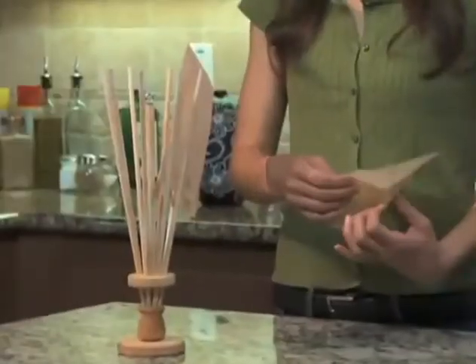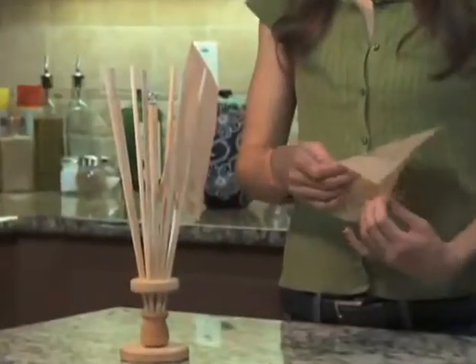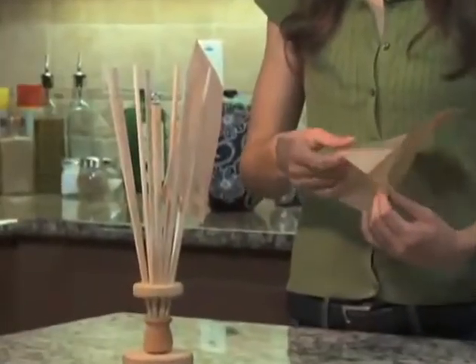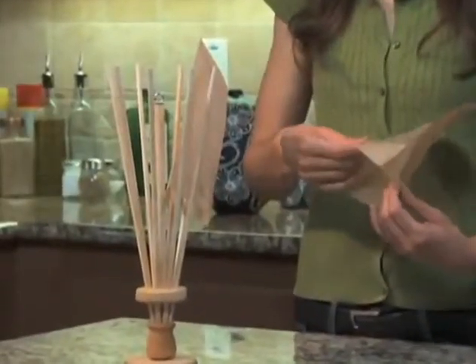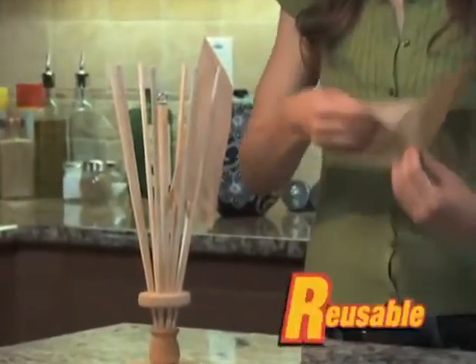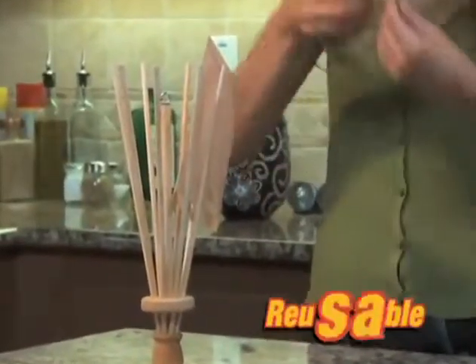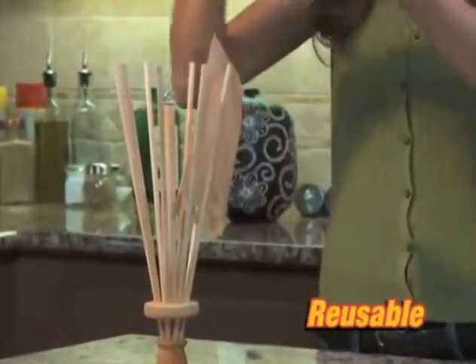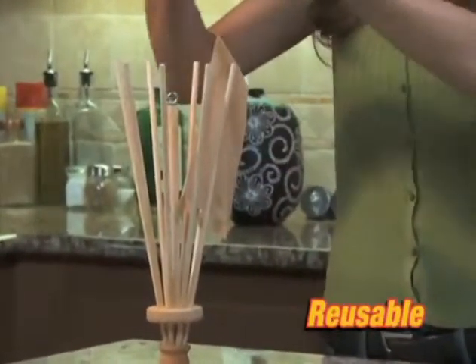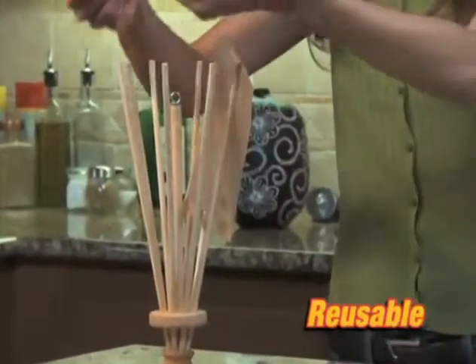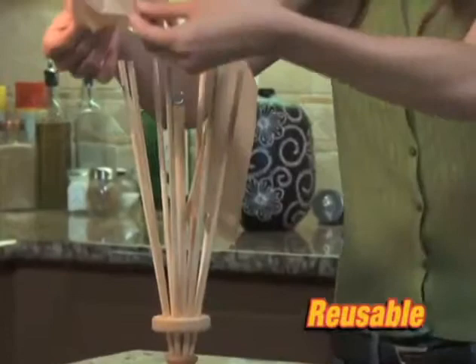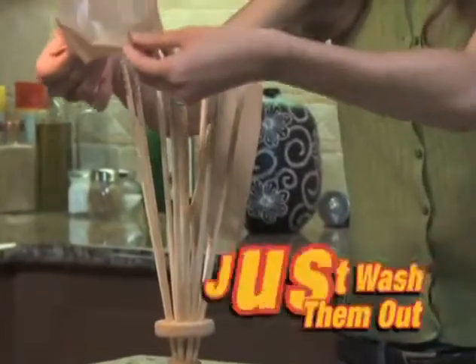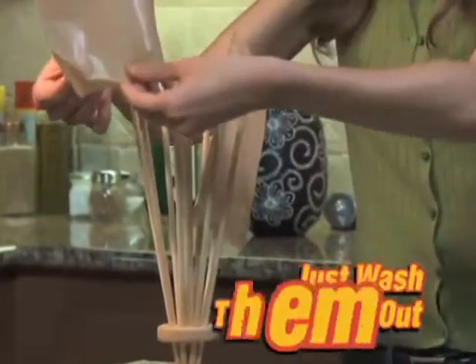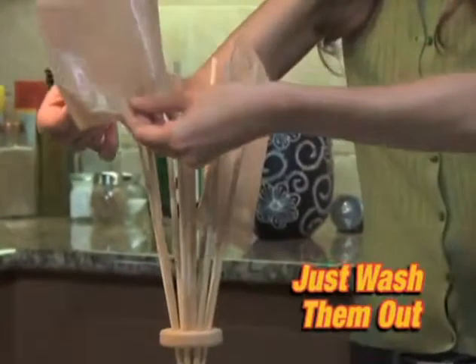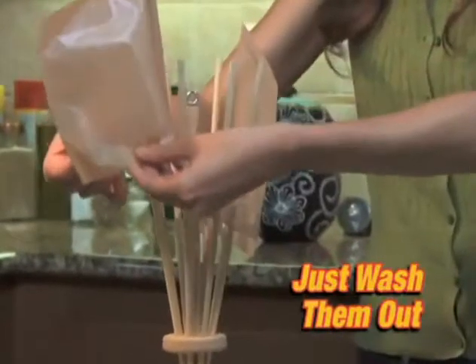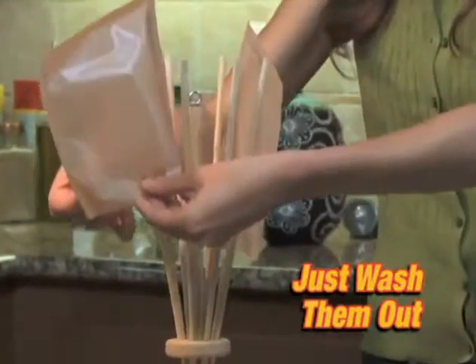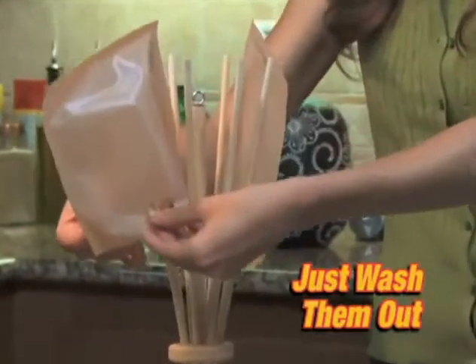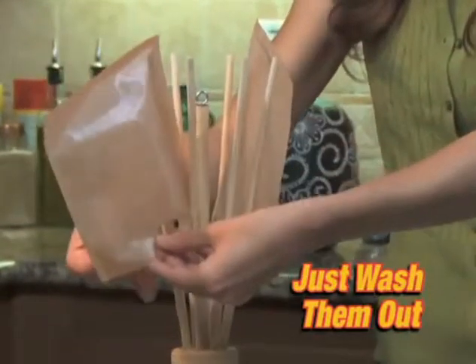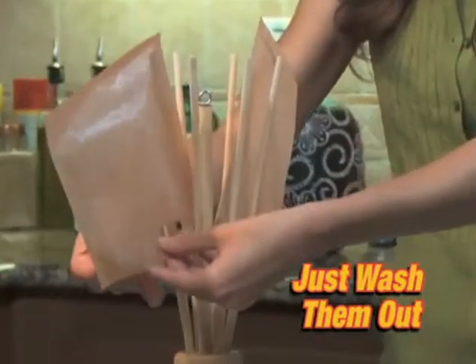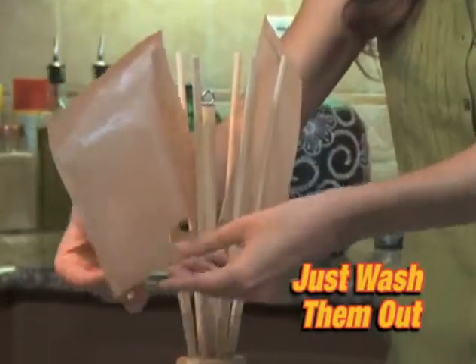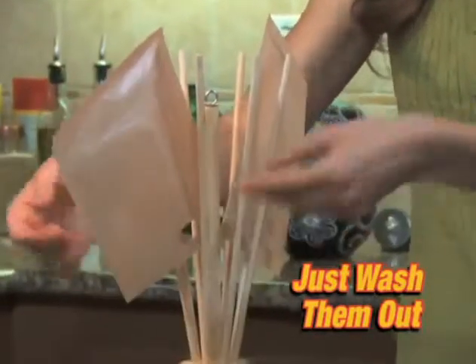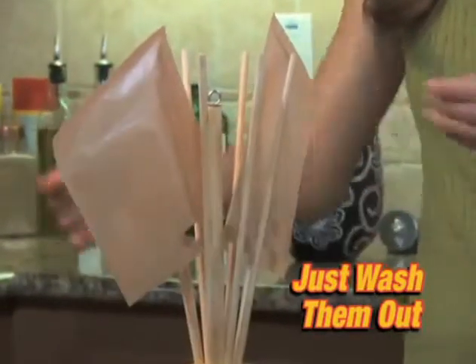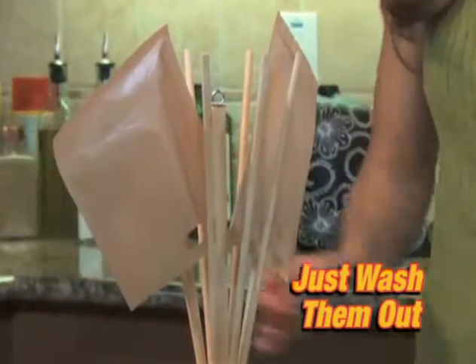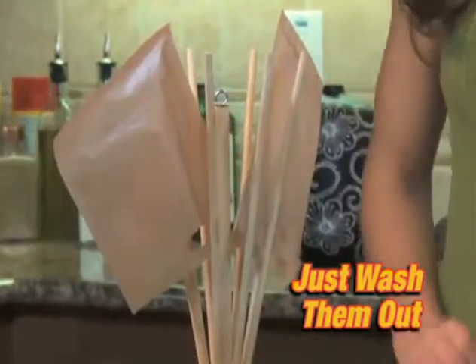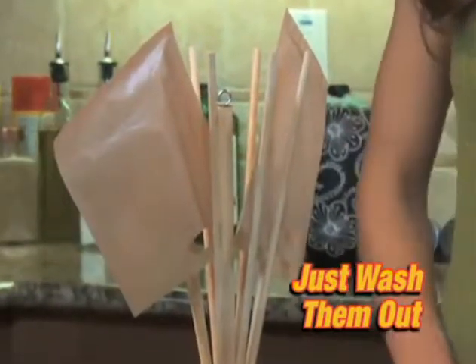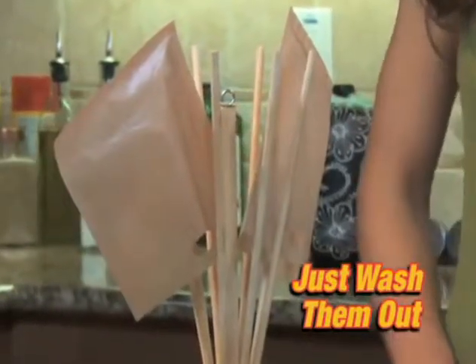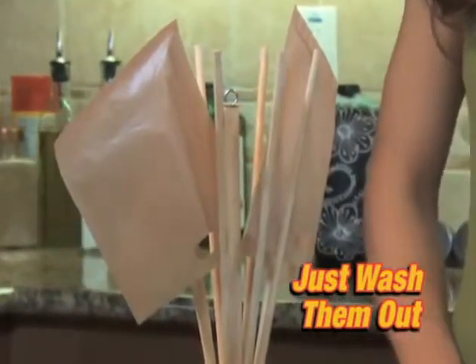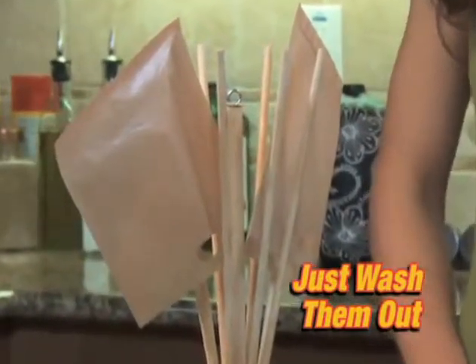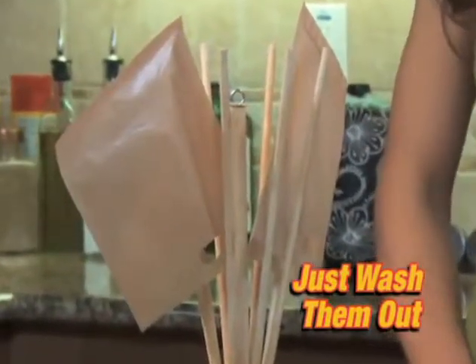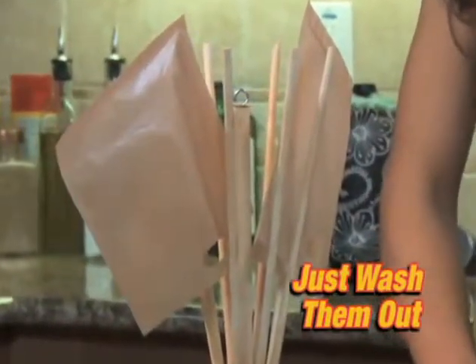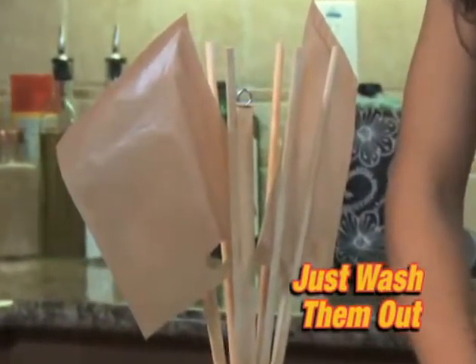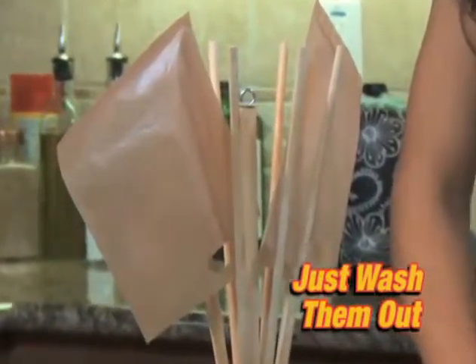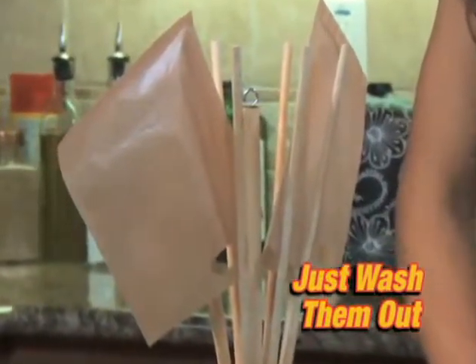Toast-It-All bags are reusable, too. Just wash them out, hang them to dry, and they're ready to use again and again.